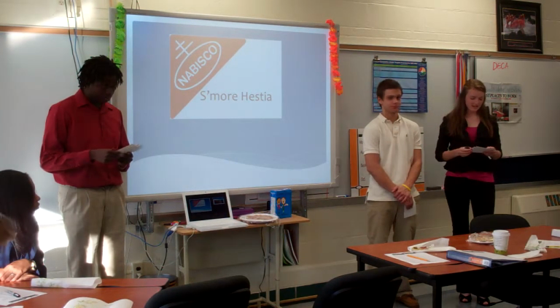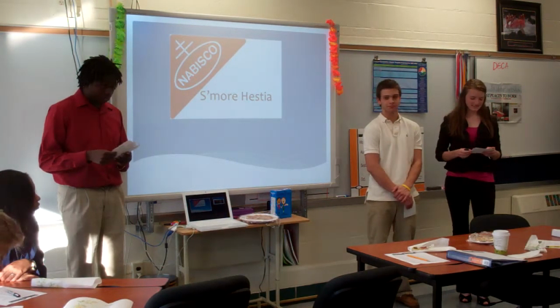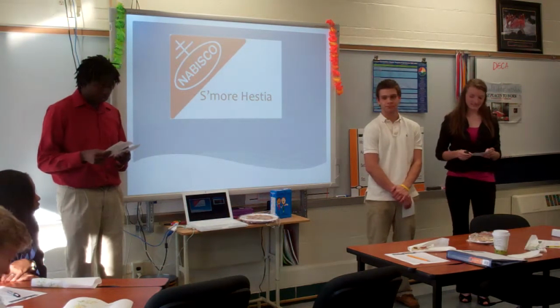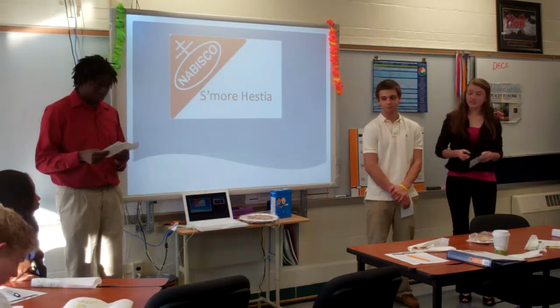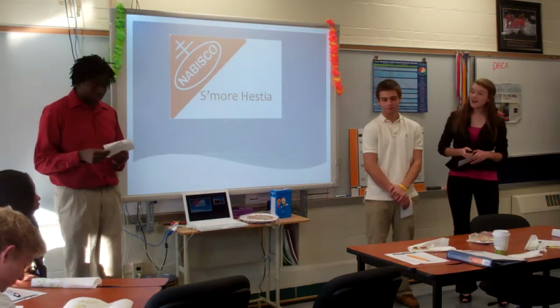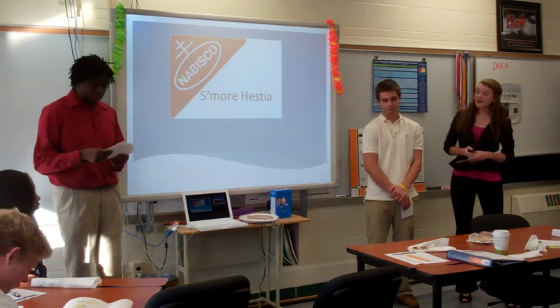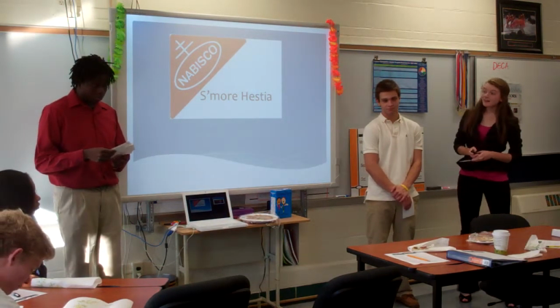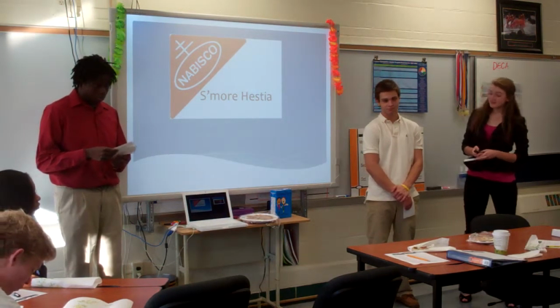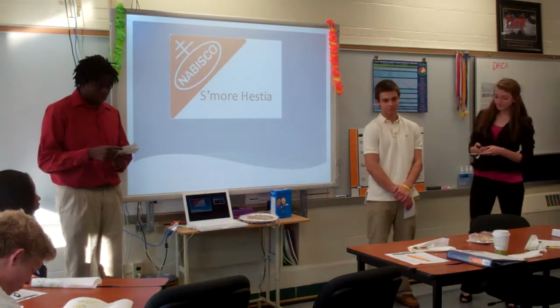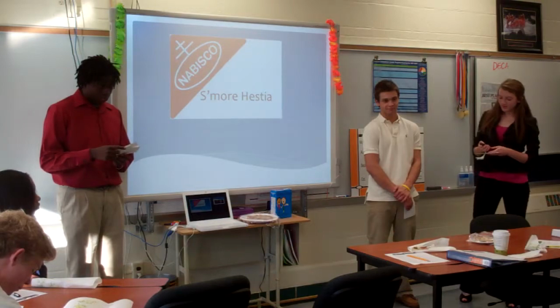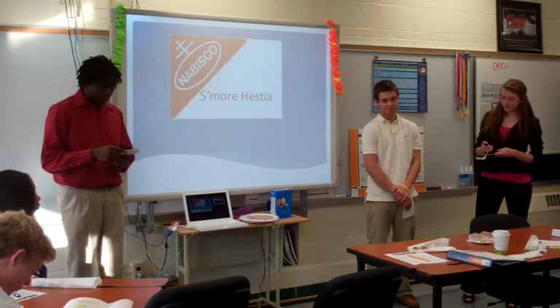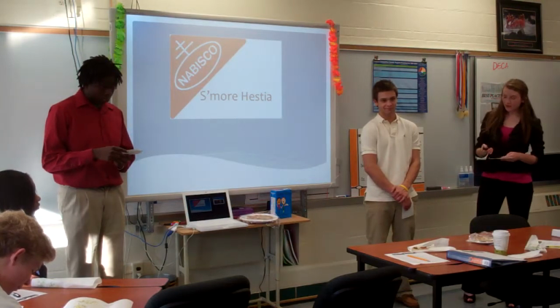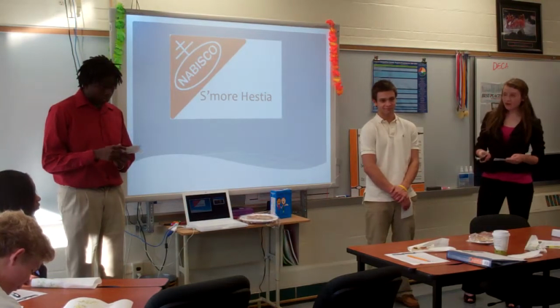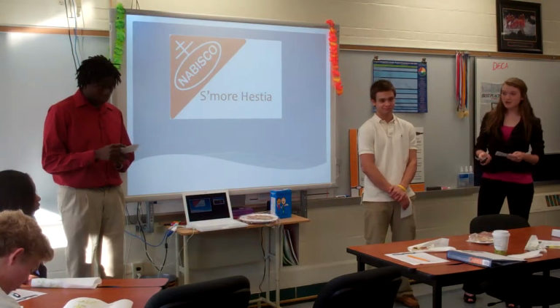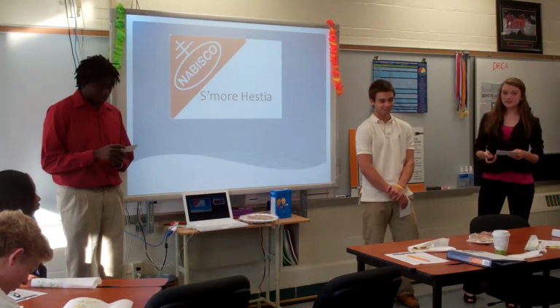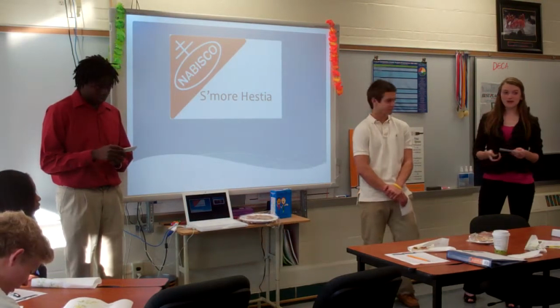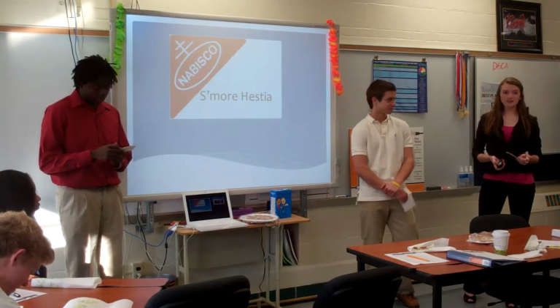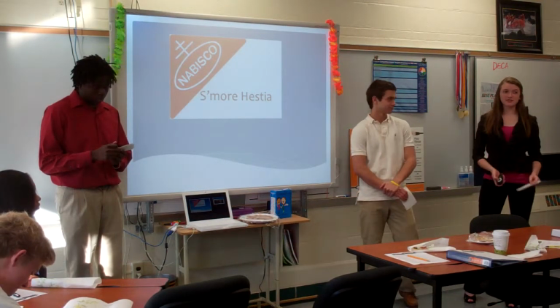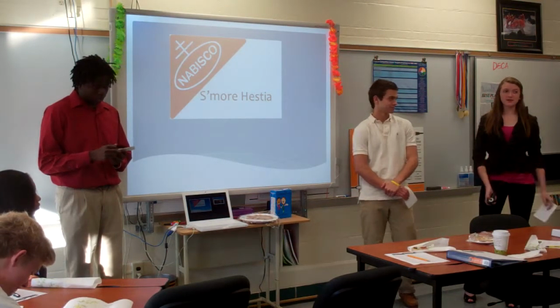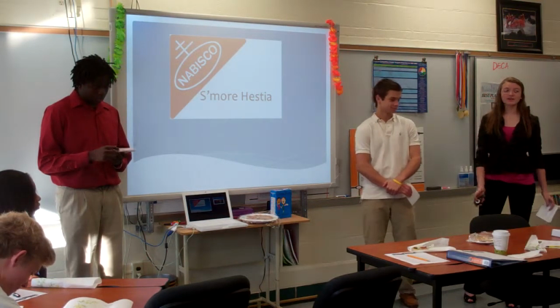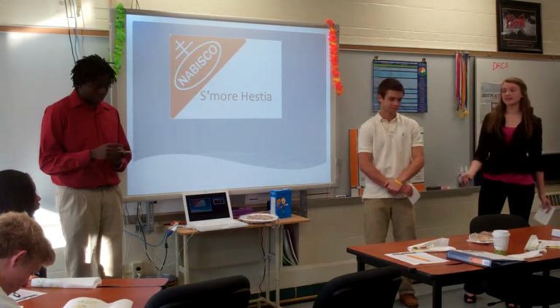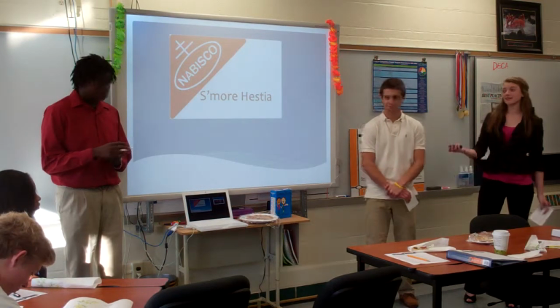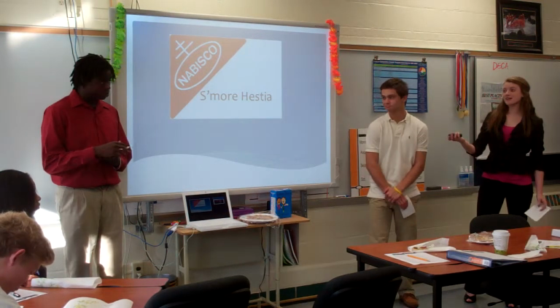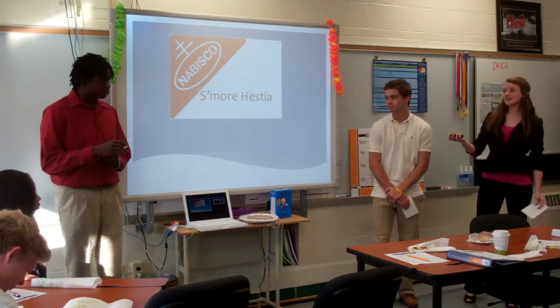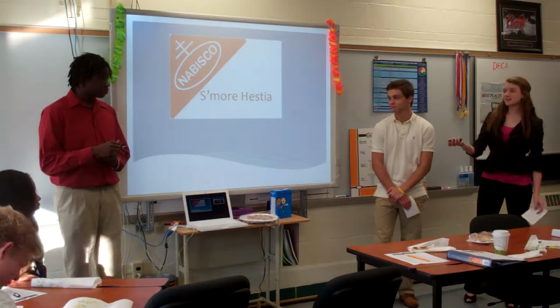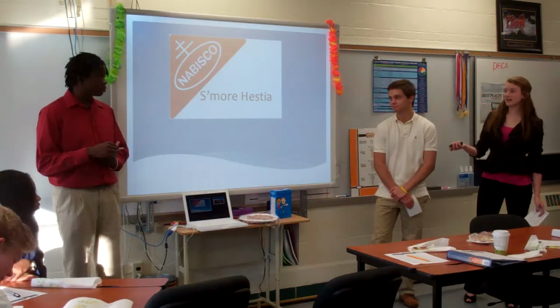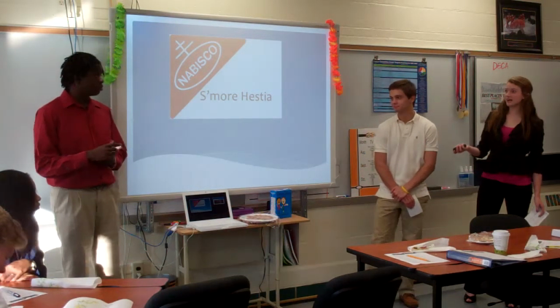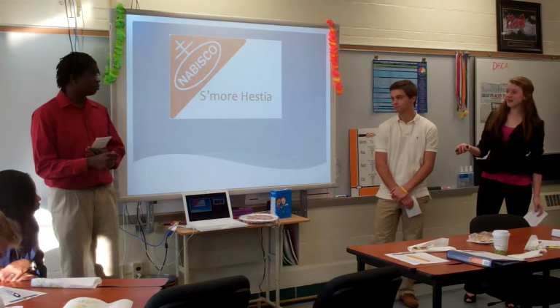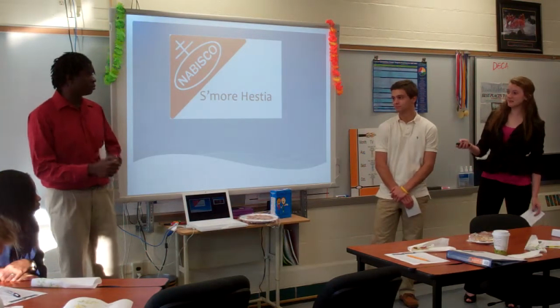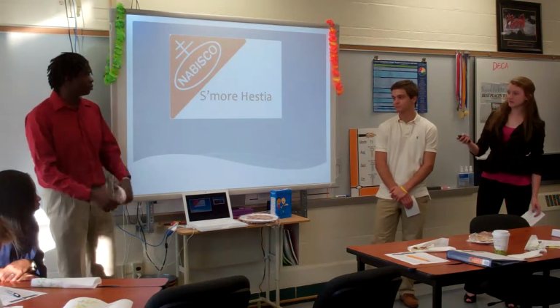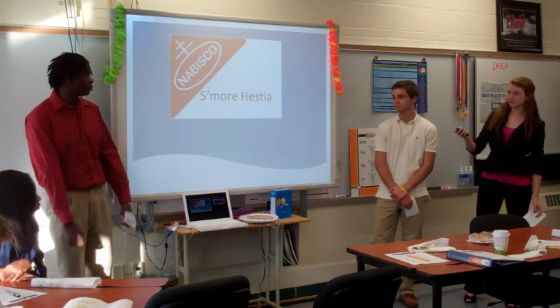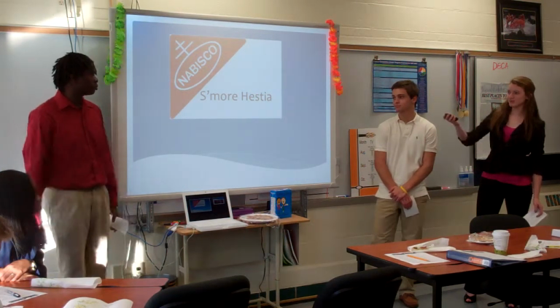Exactly. So here at S'more Hestia, we're here to make unhappy children happy.